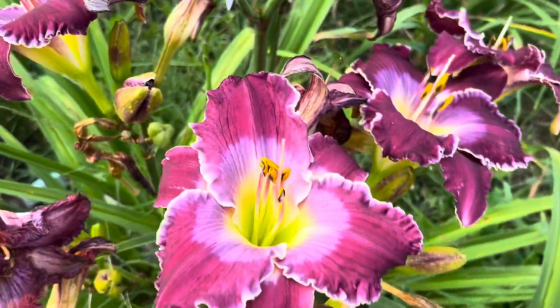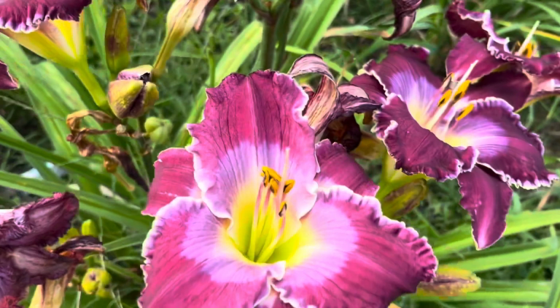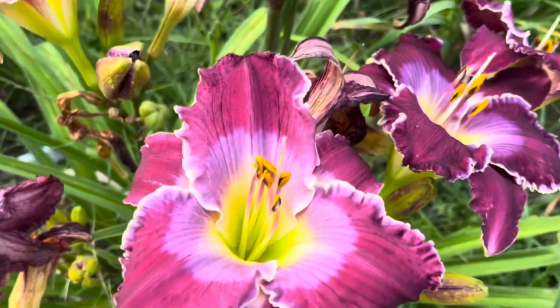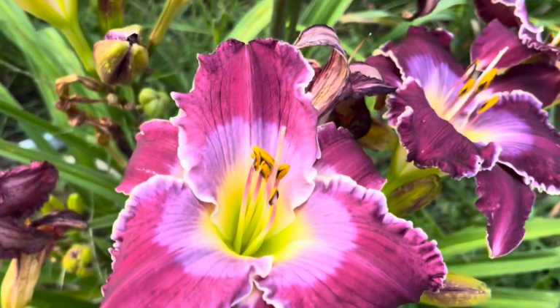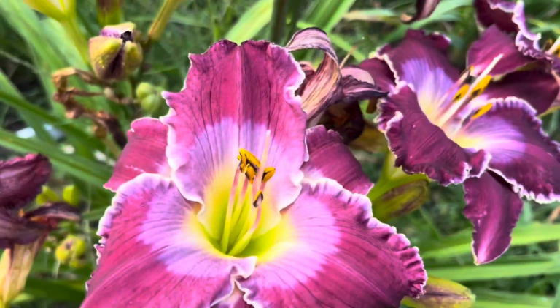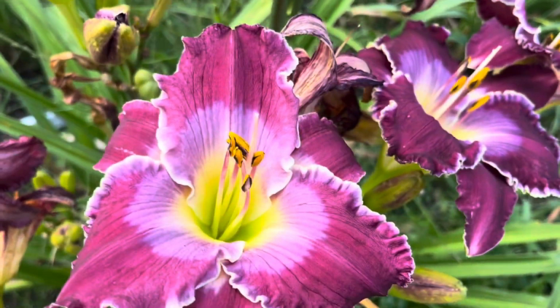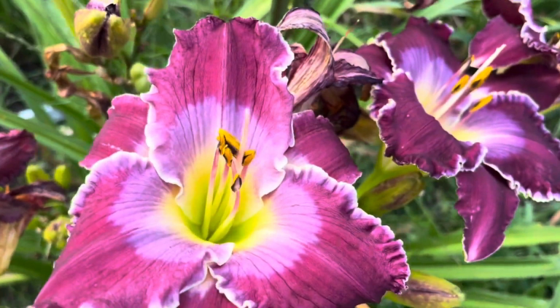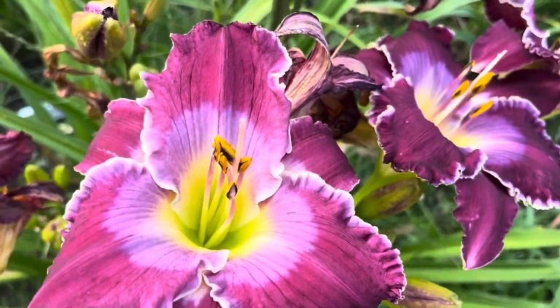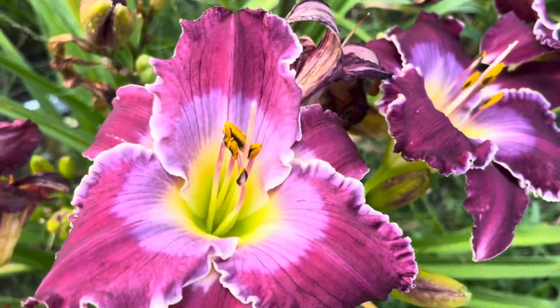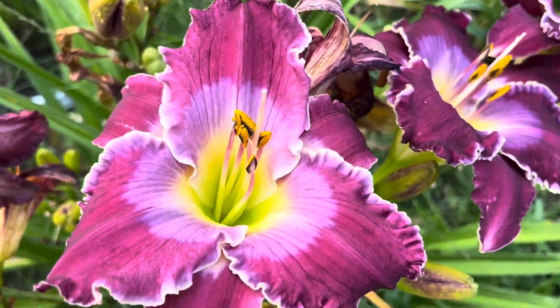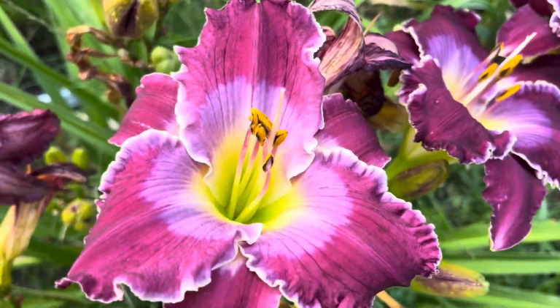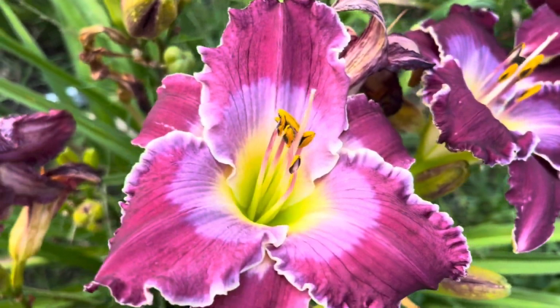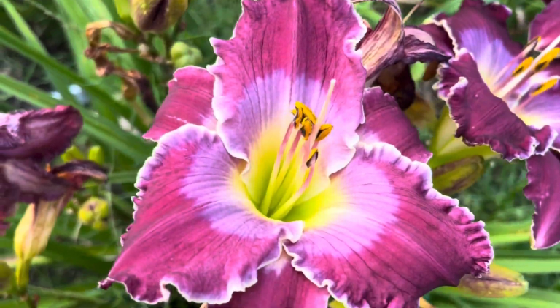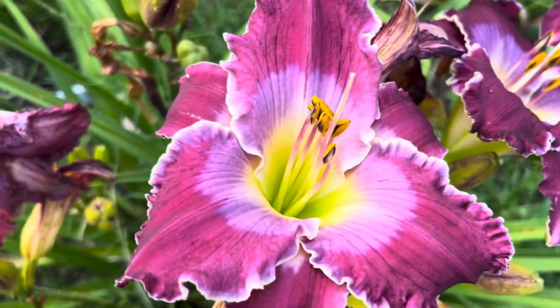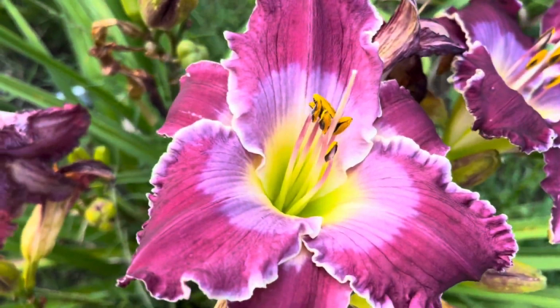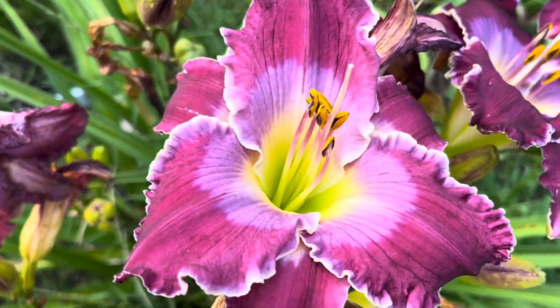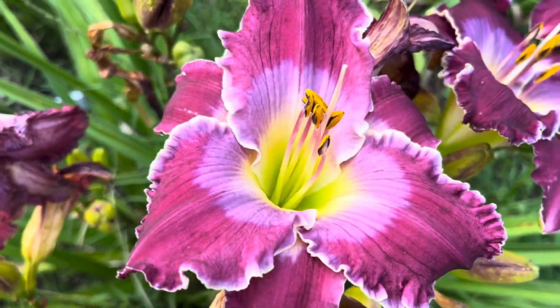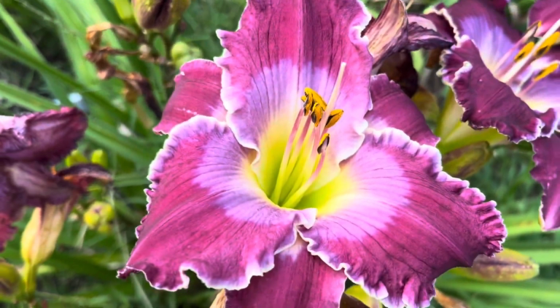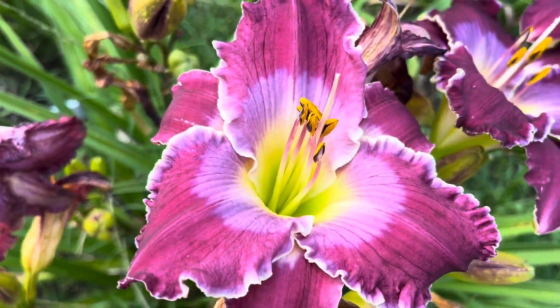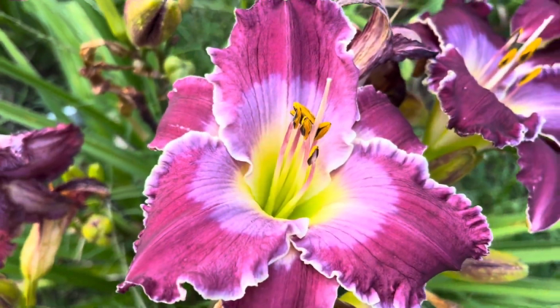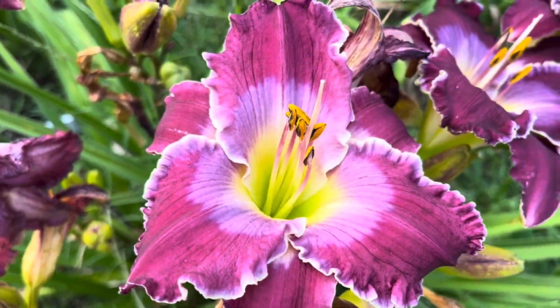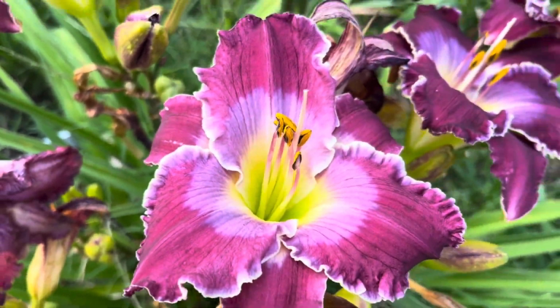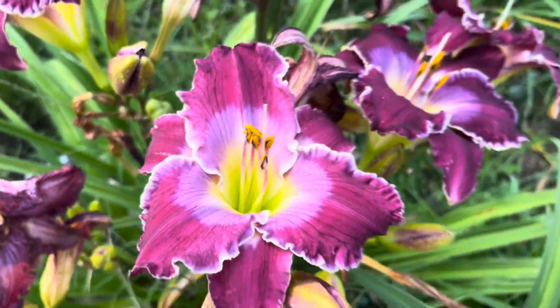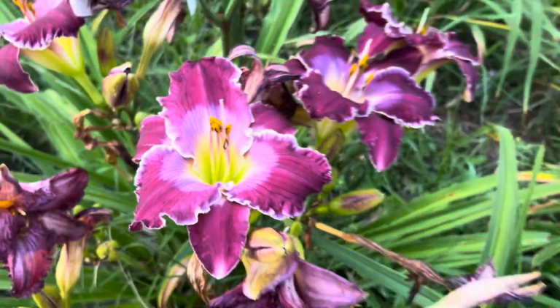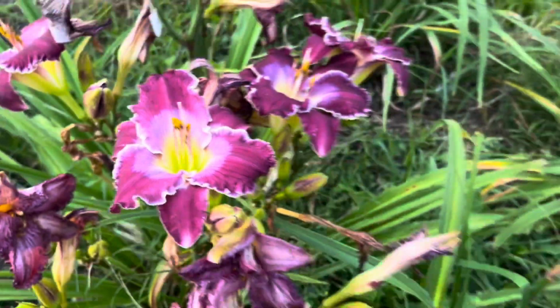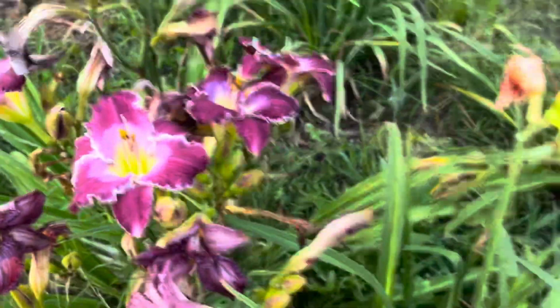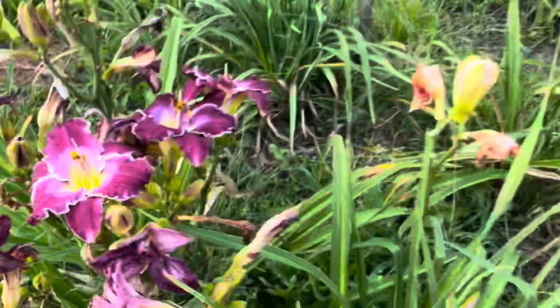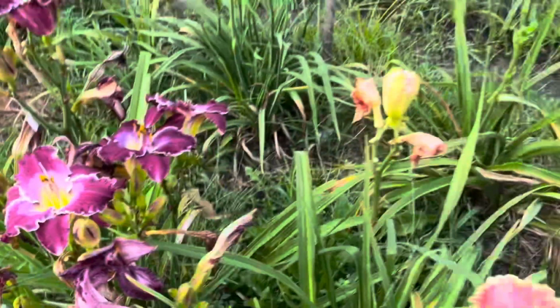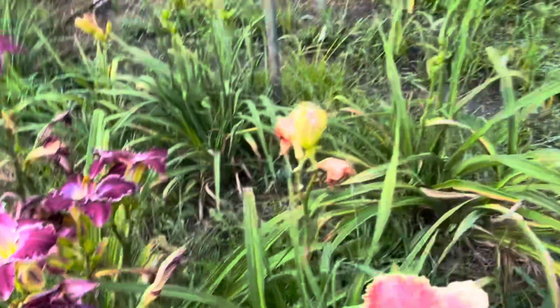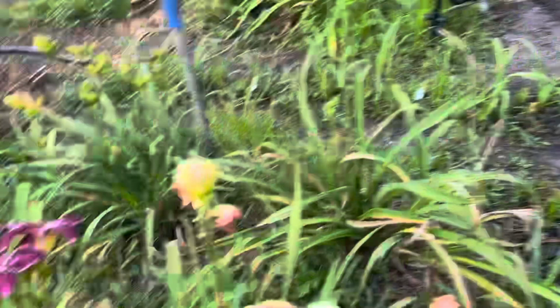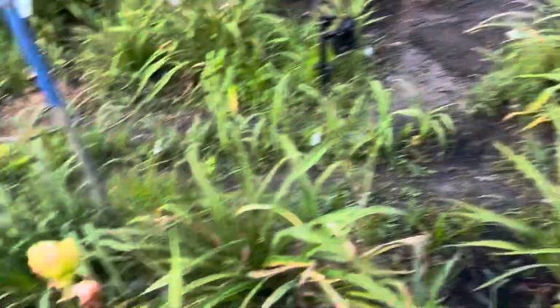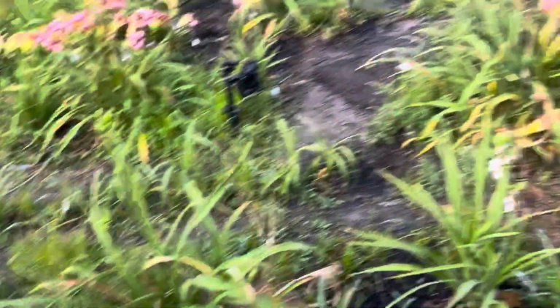Many blooms have changed in a moment. It's nice.